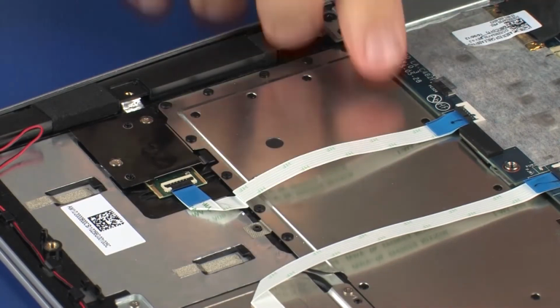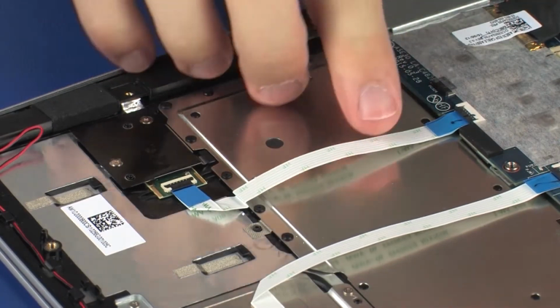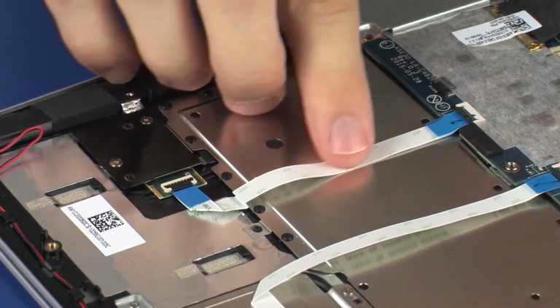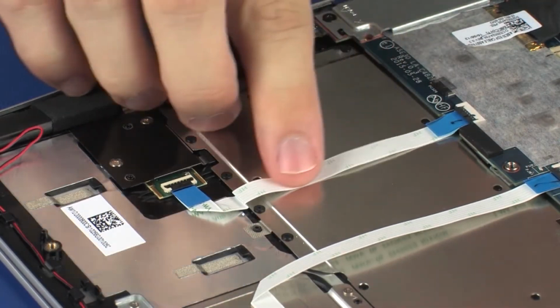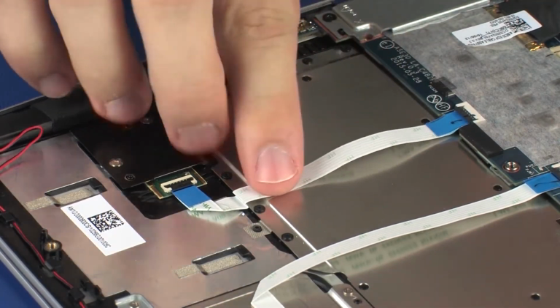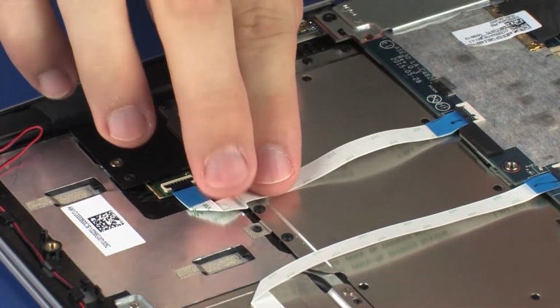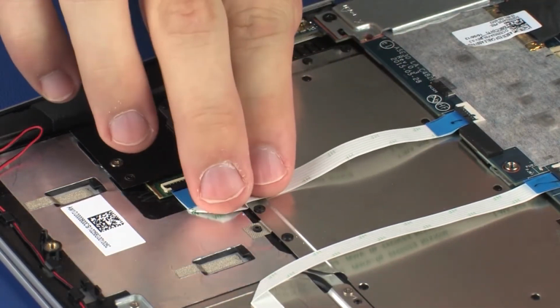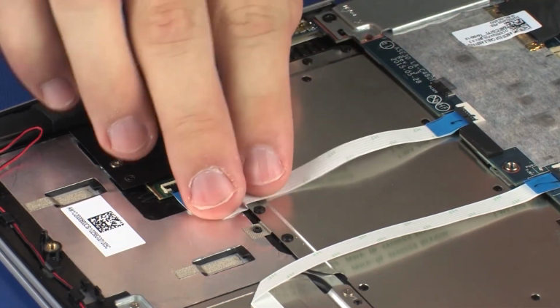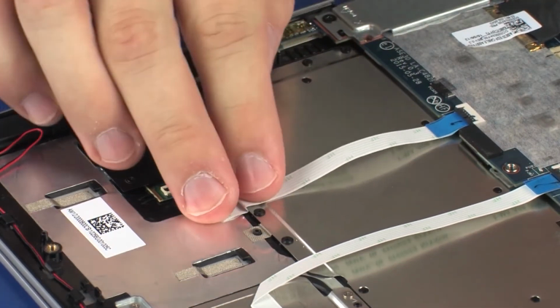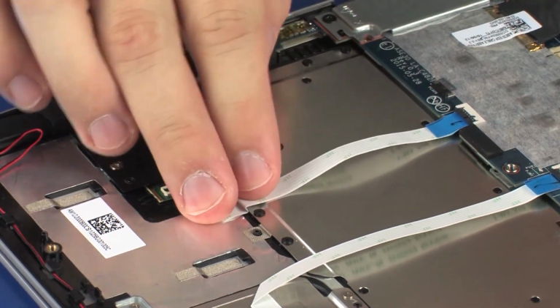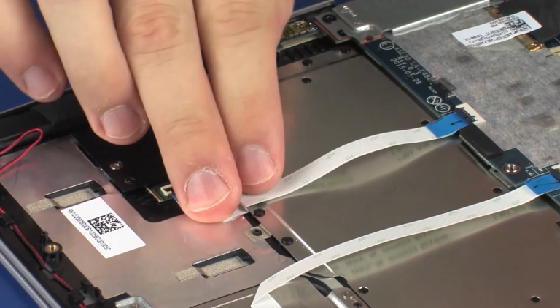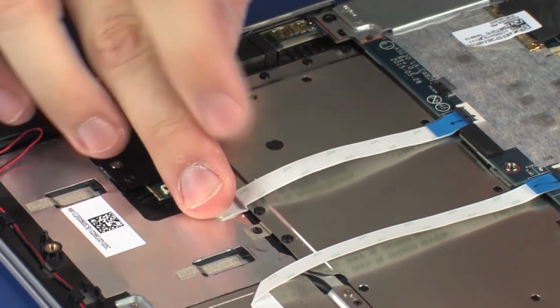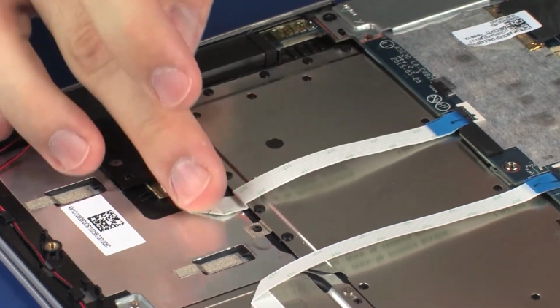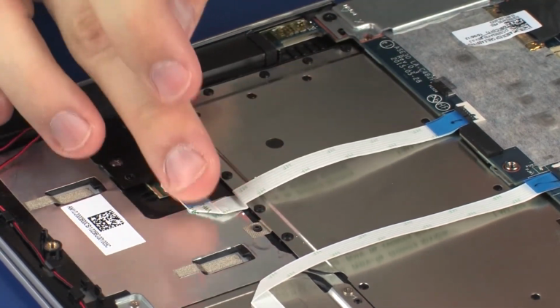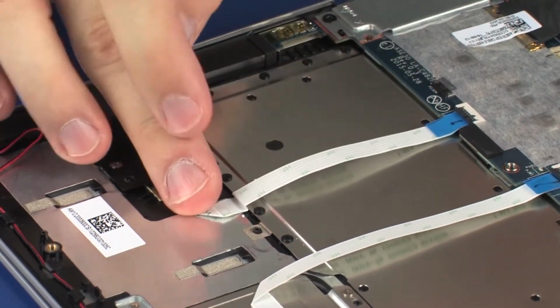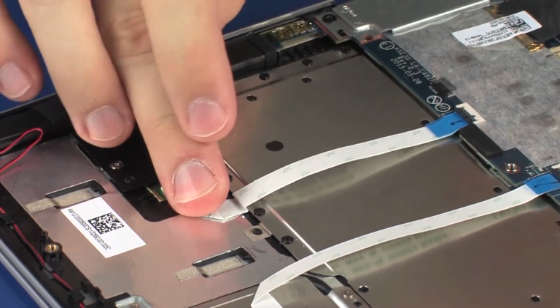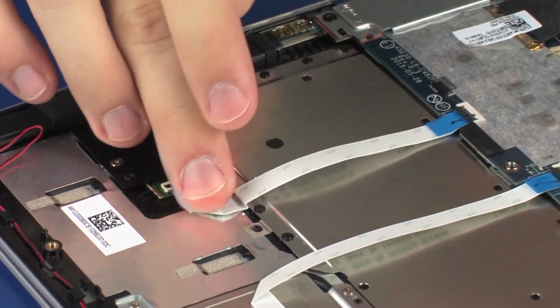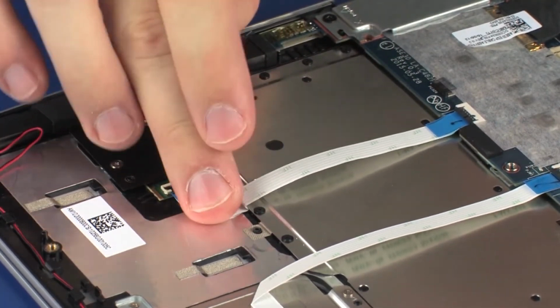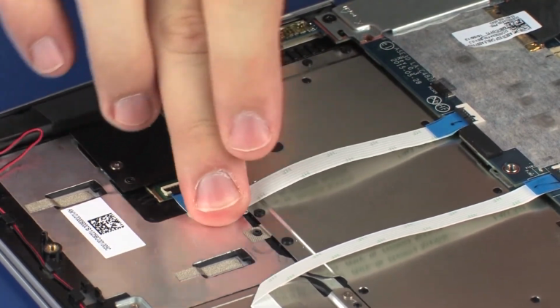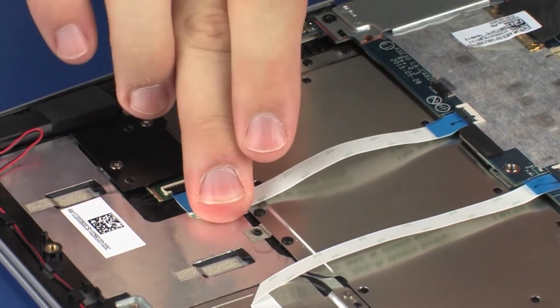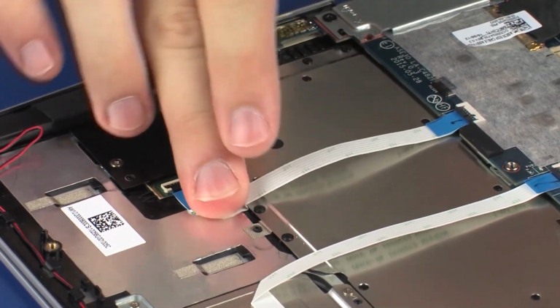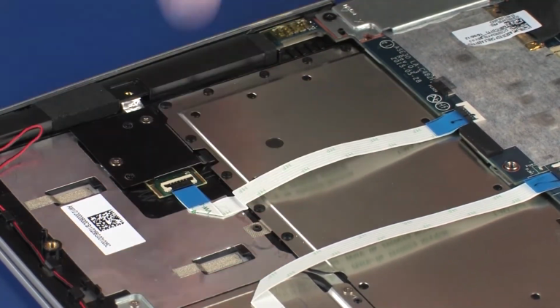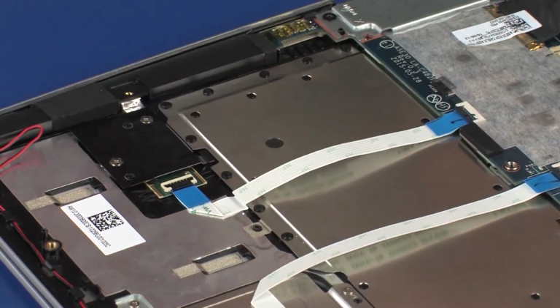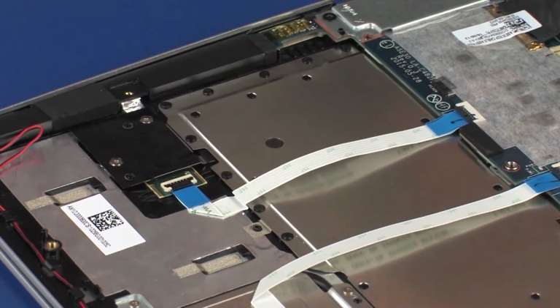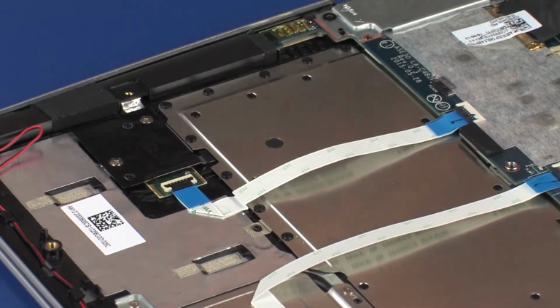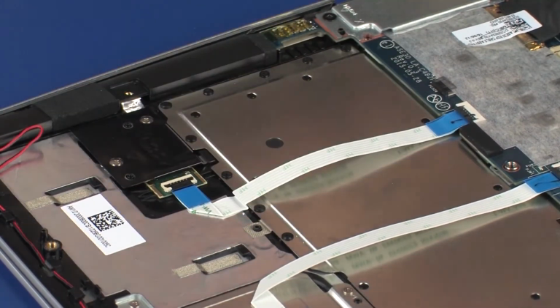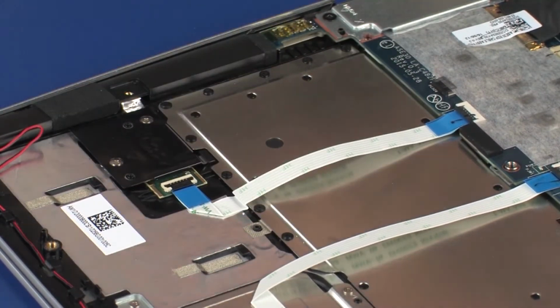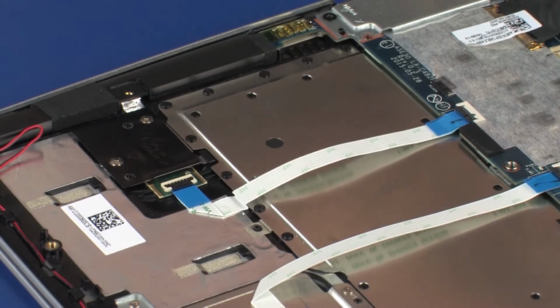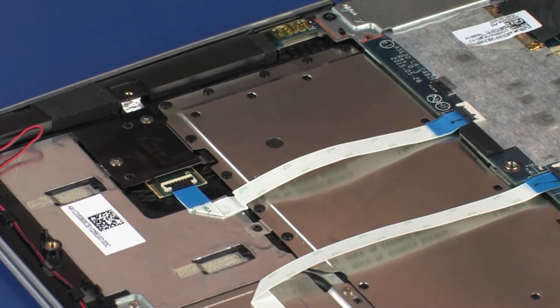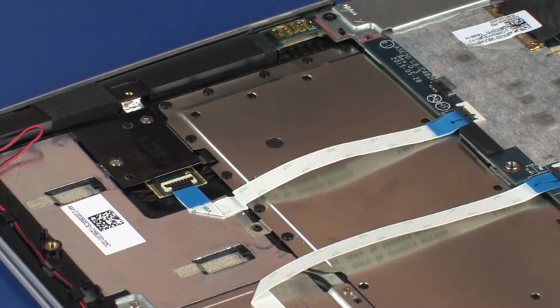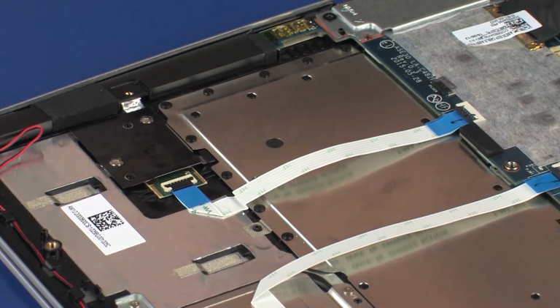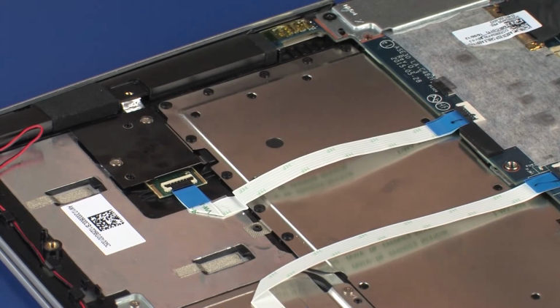Press down on the fingerprint reader board ribbon cable to adhere it to the top cover.